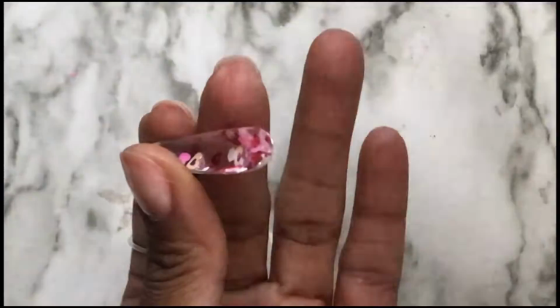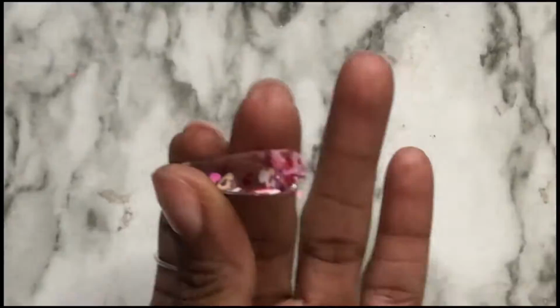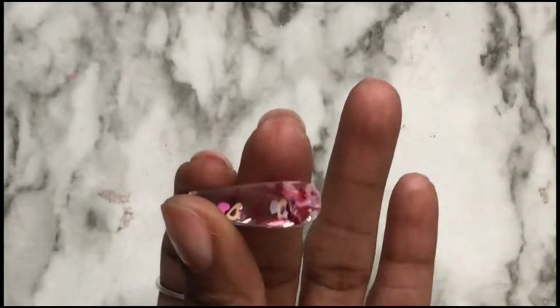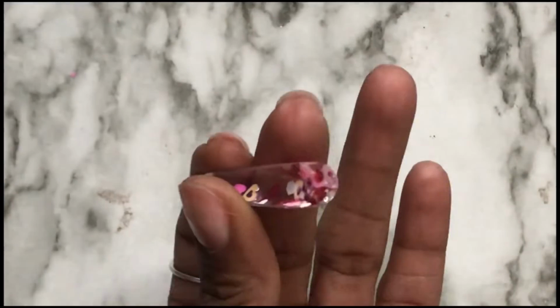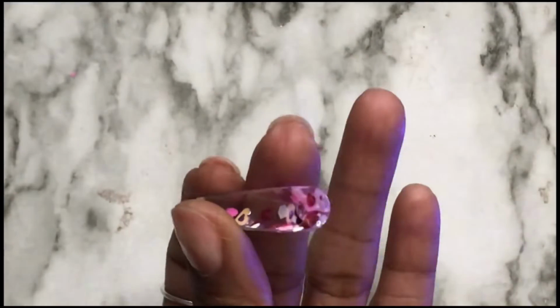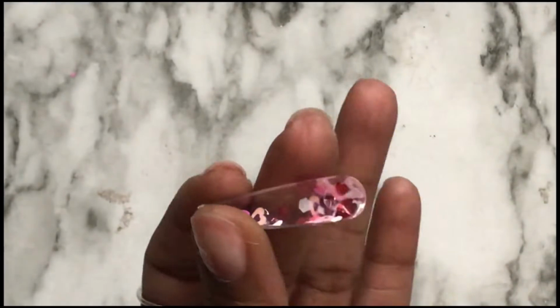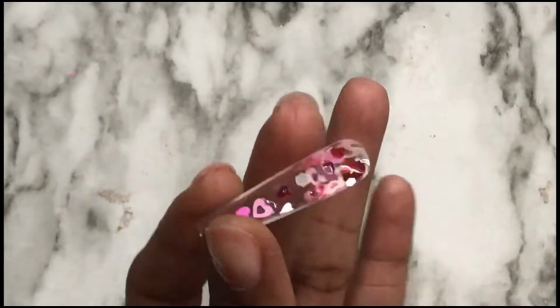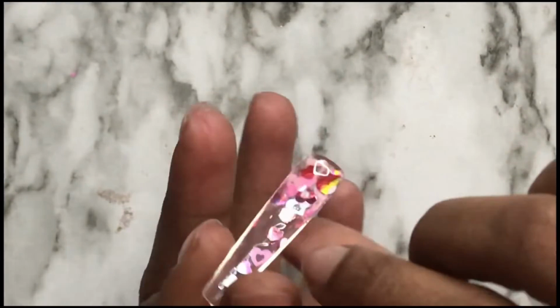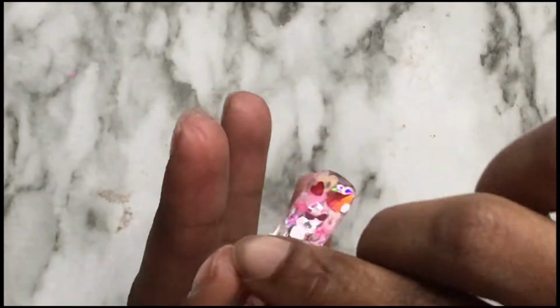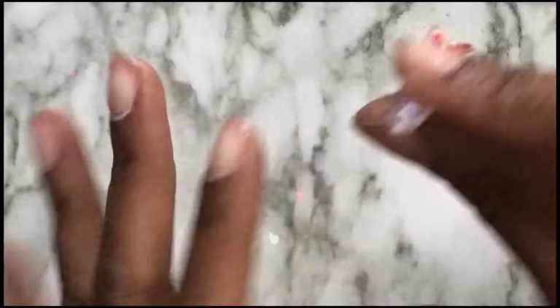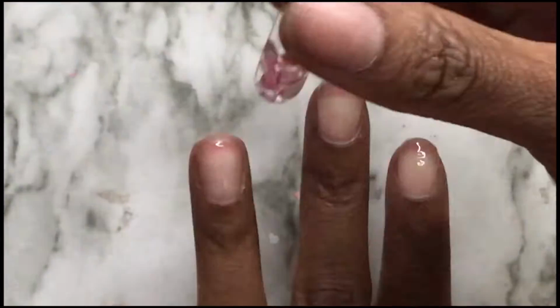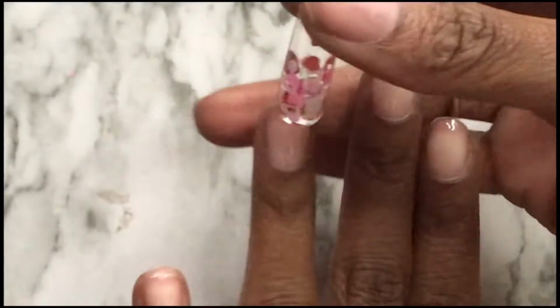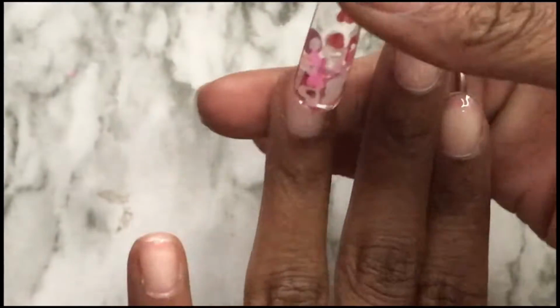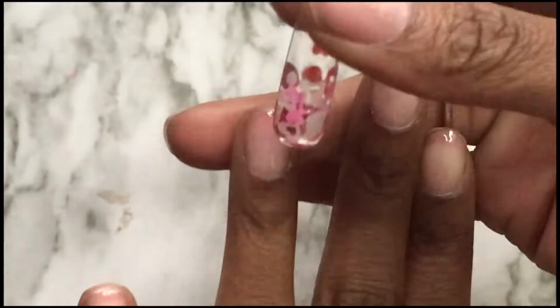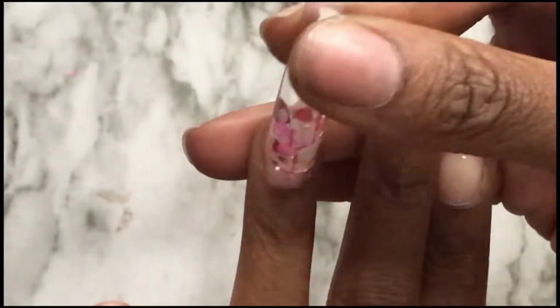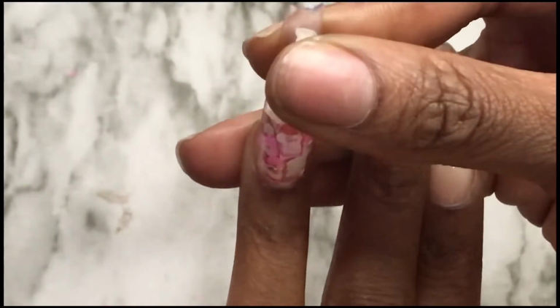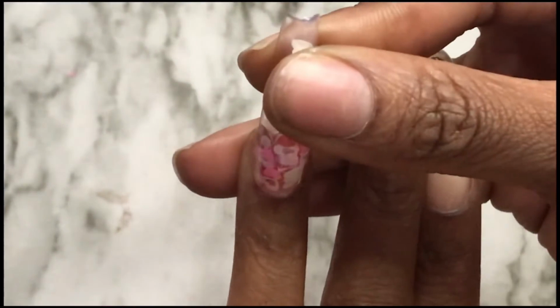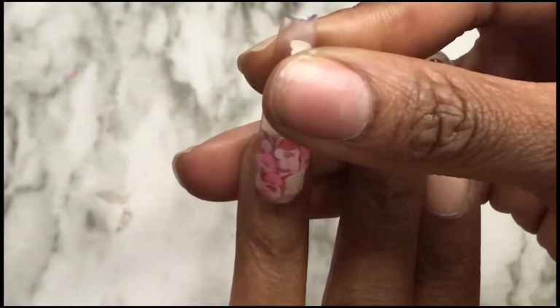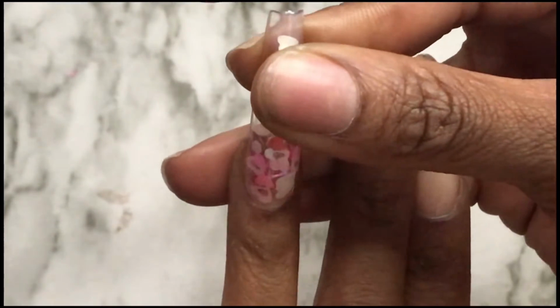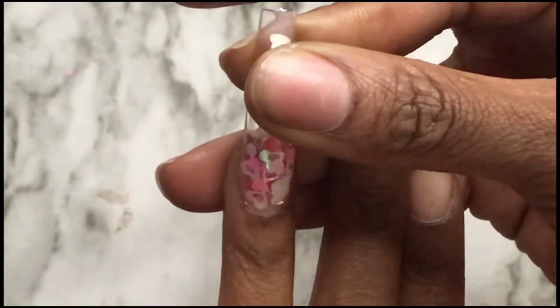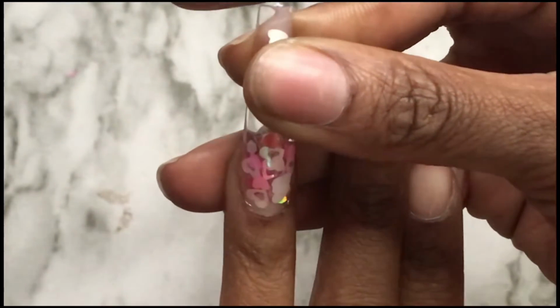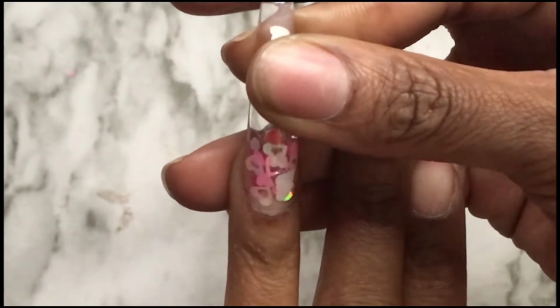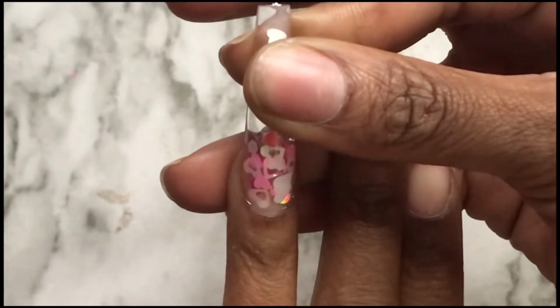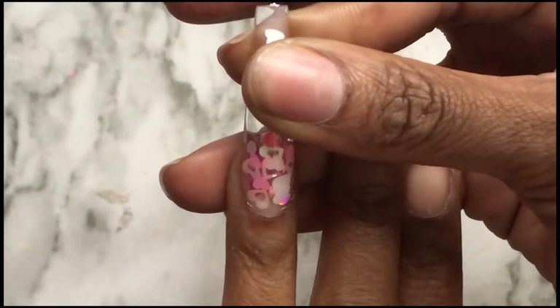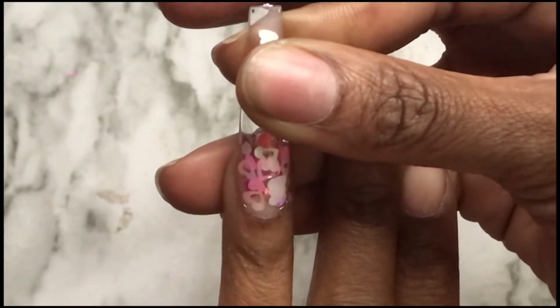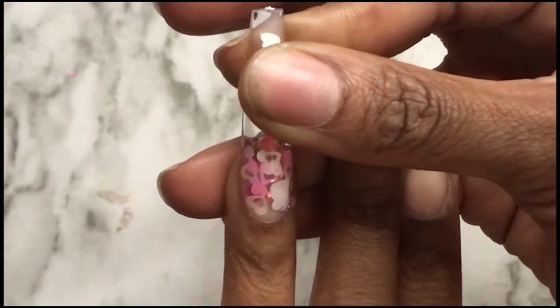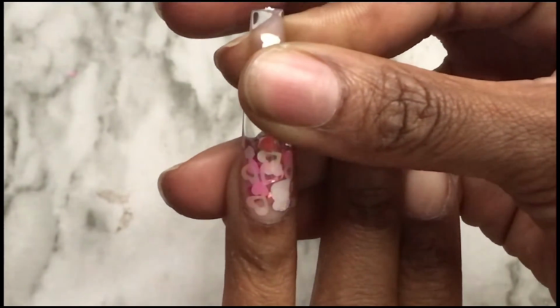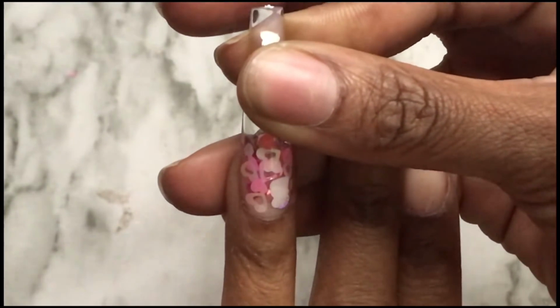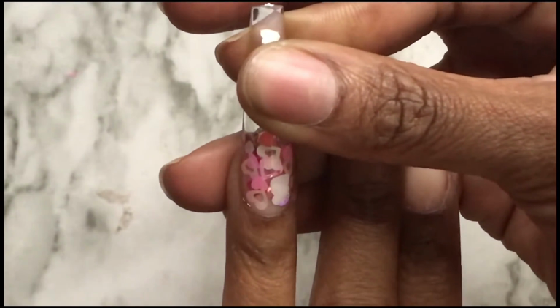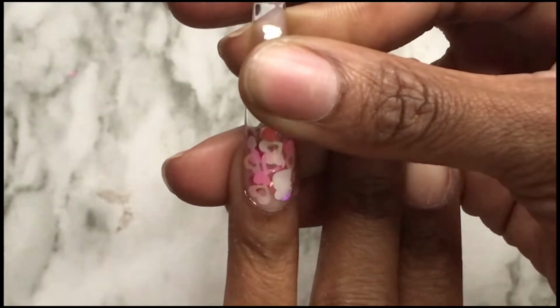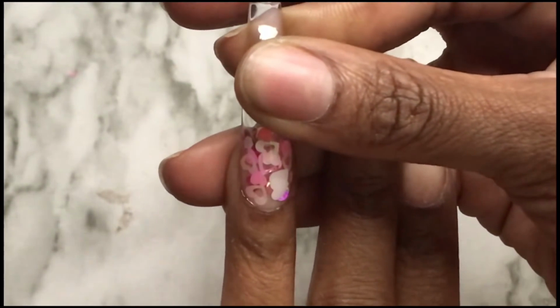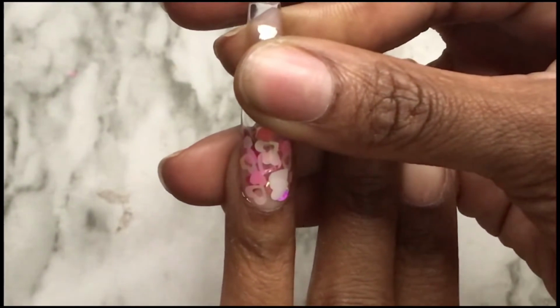Now I'm going to go ahead and place some base coat gel inside of the nail and cure that on my nail.